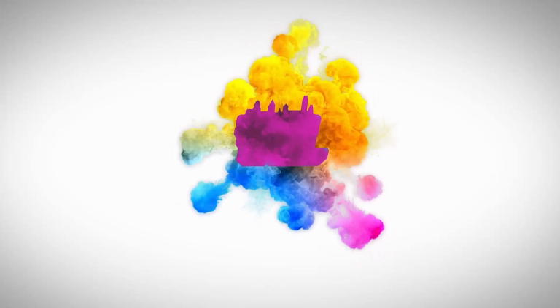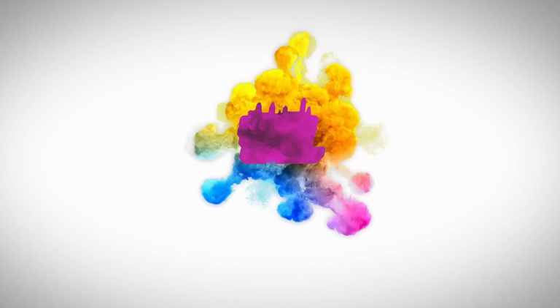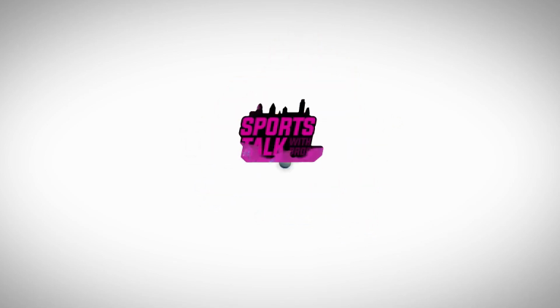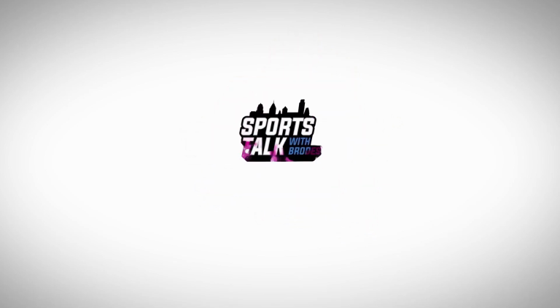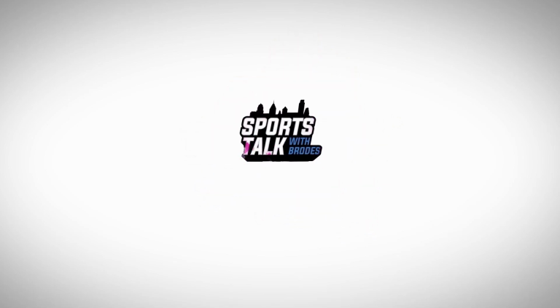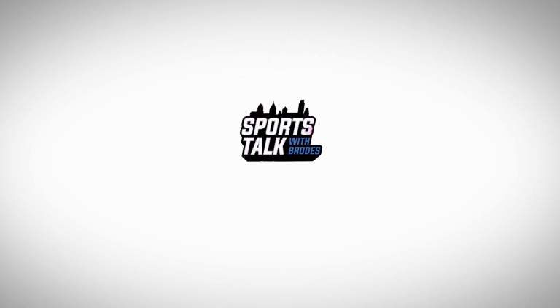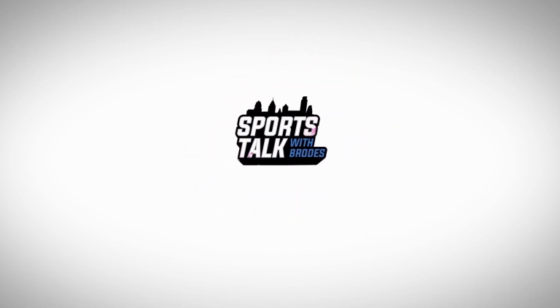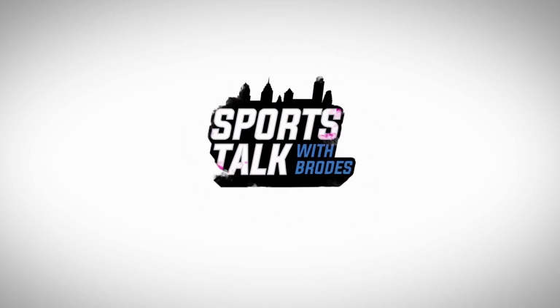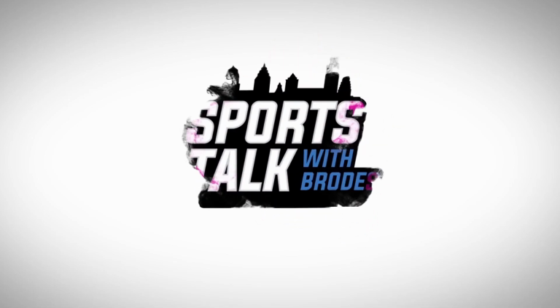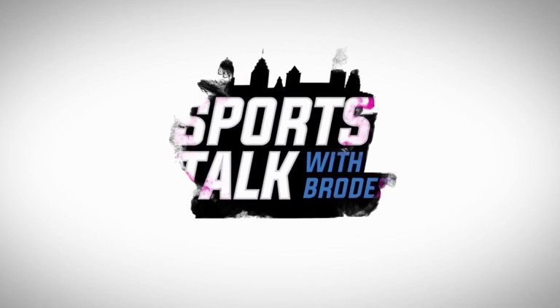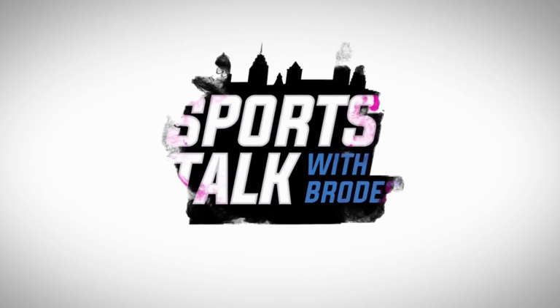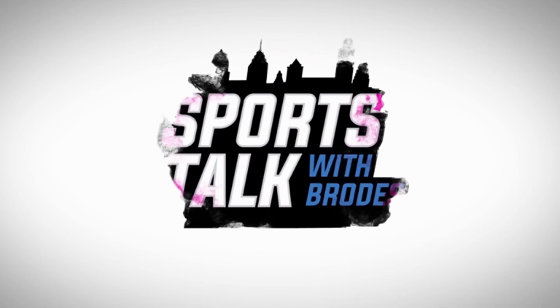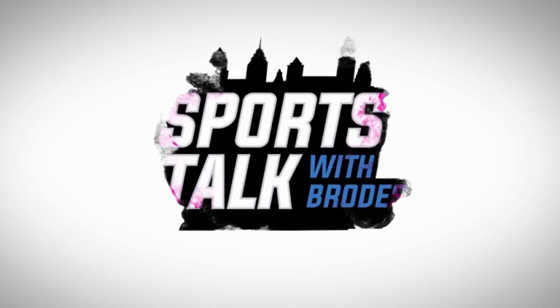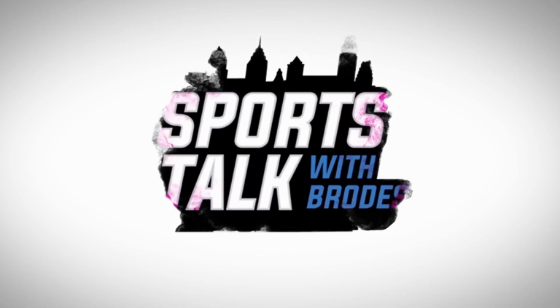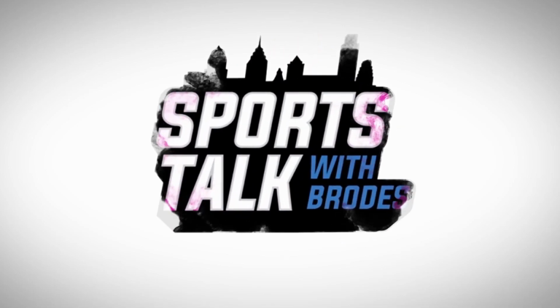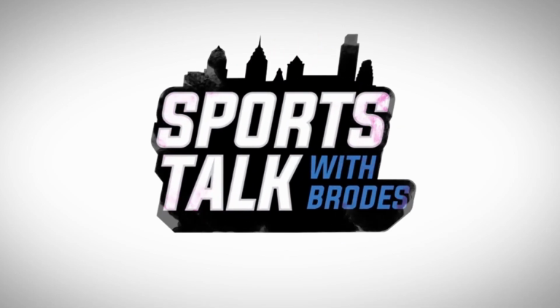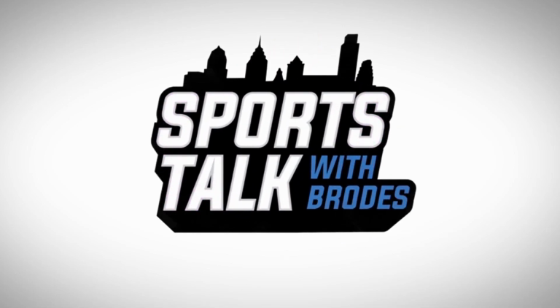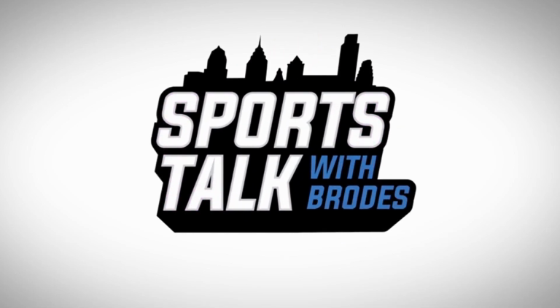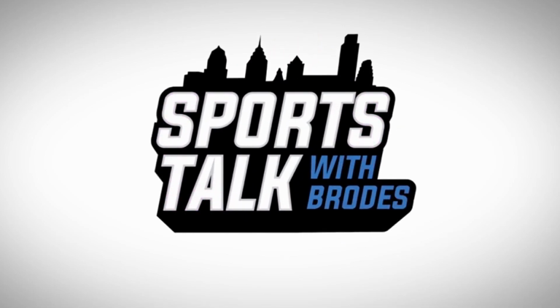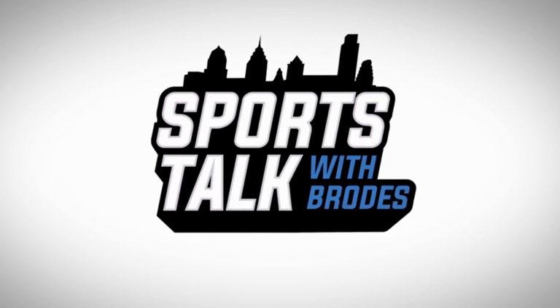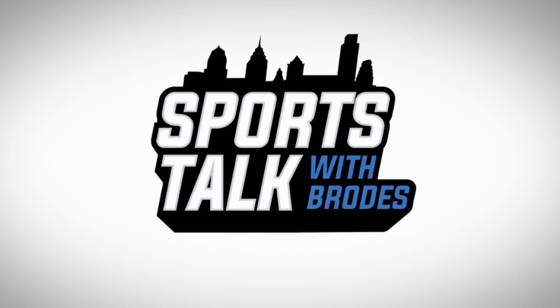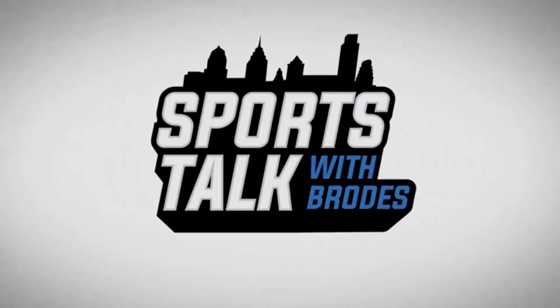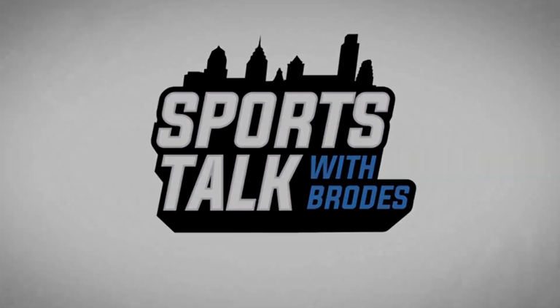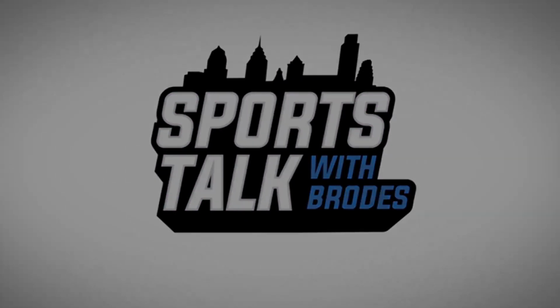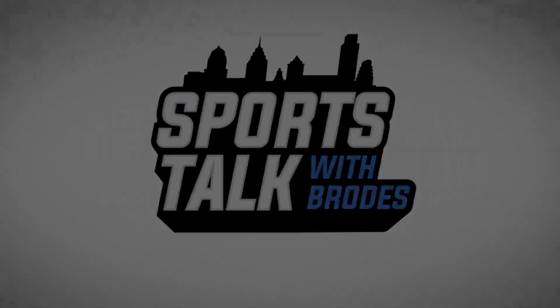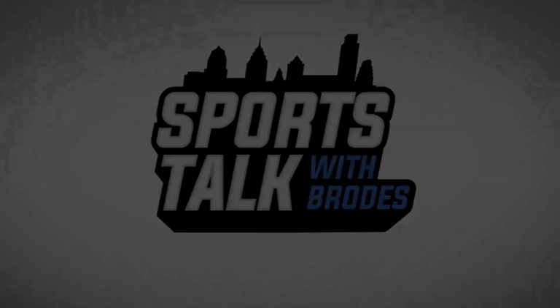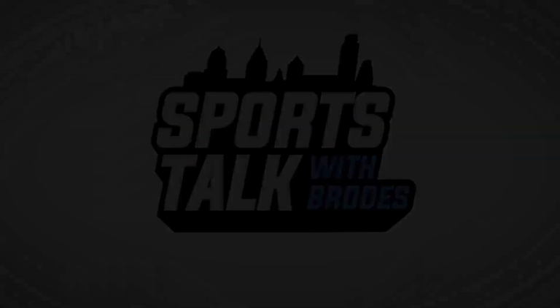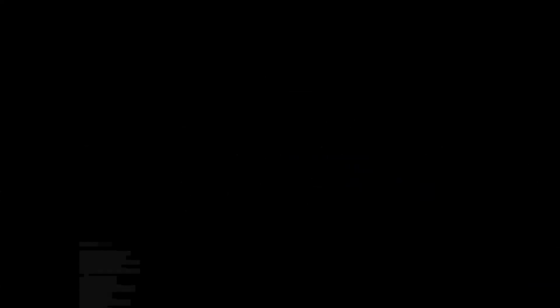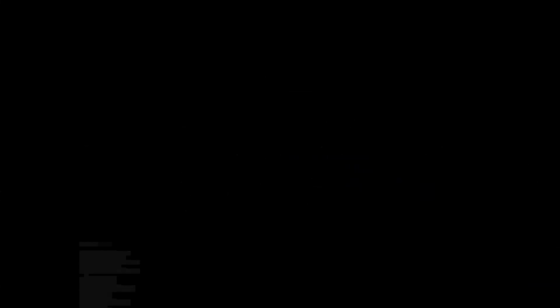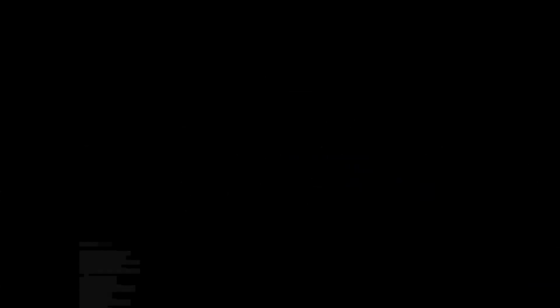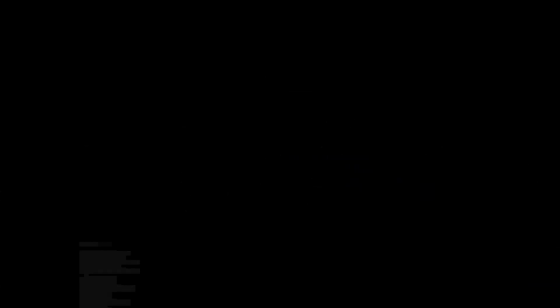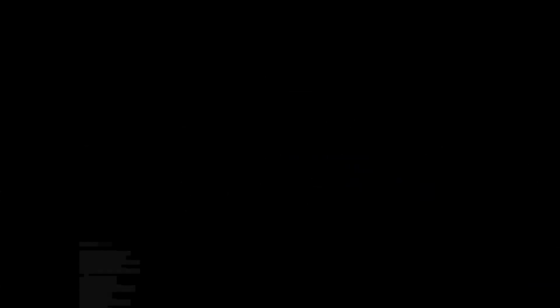Sports Talk with Brodes. Here's Hunter Brody.